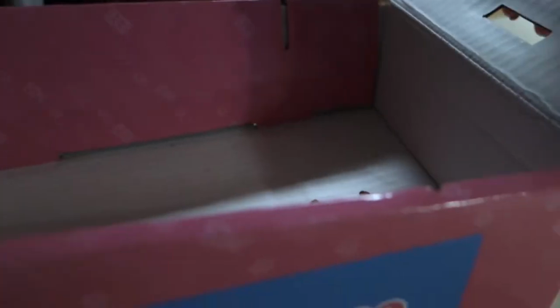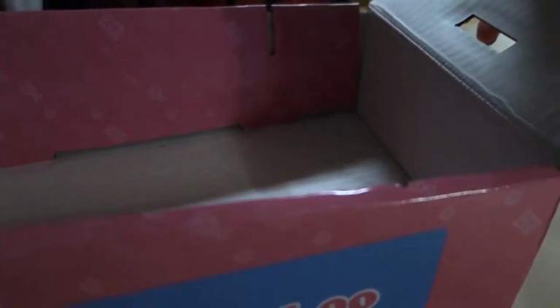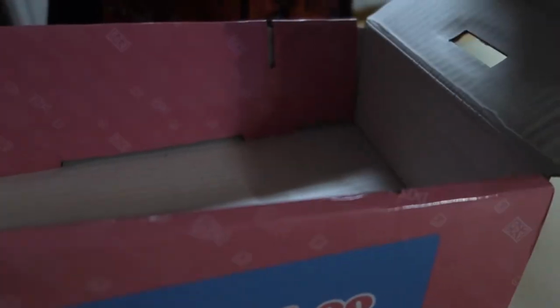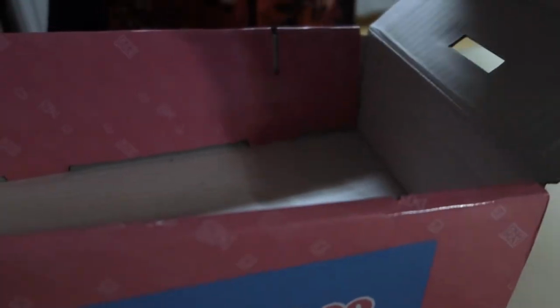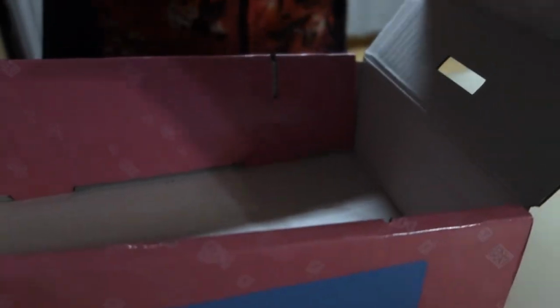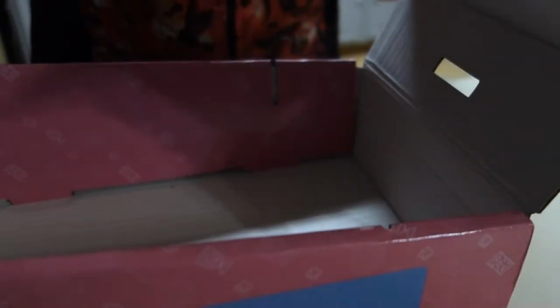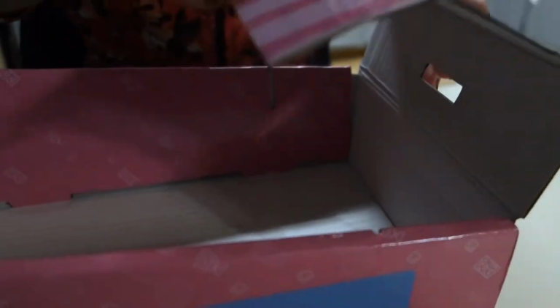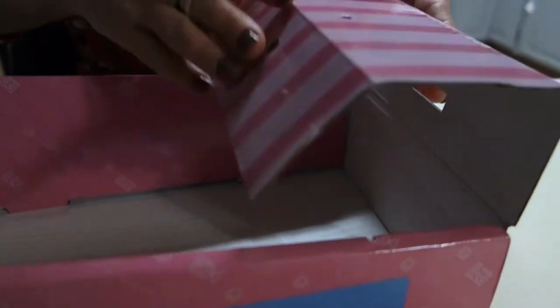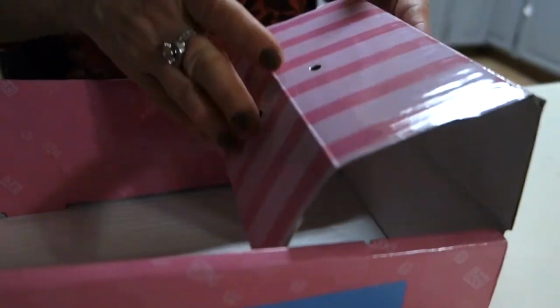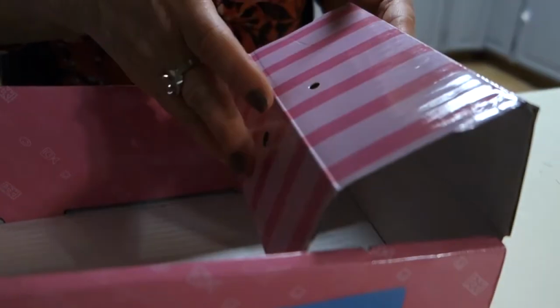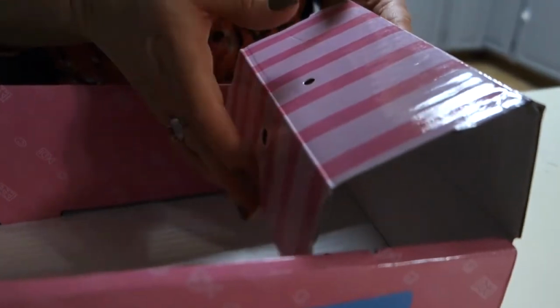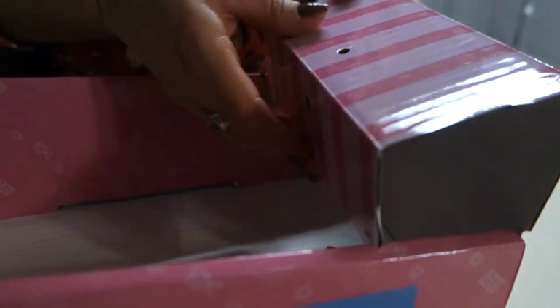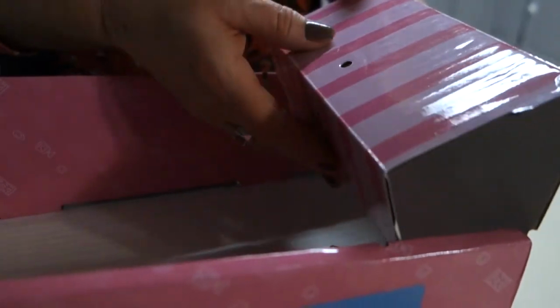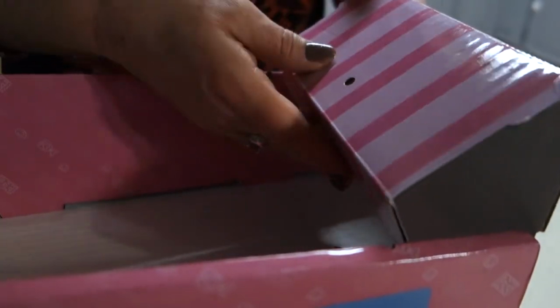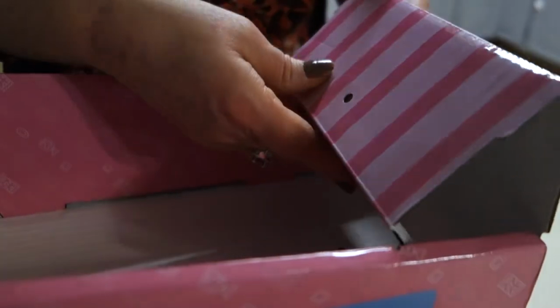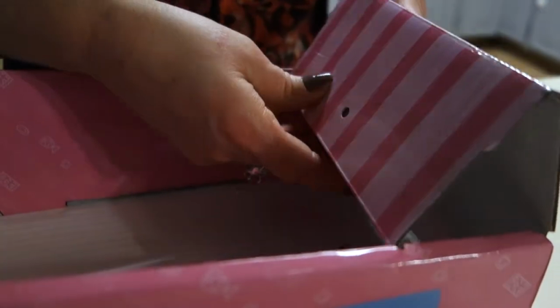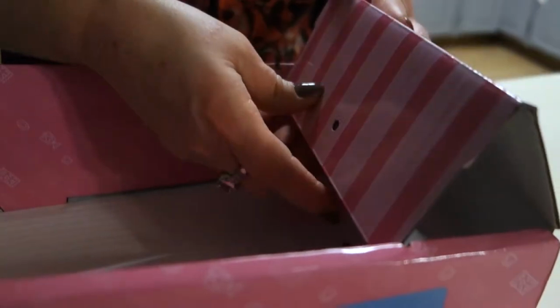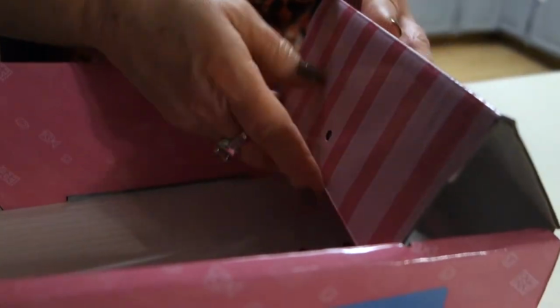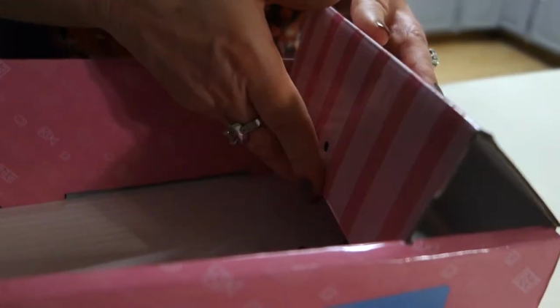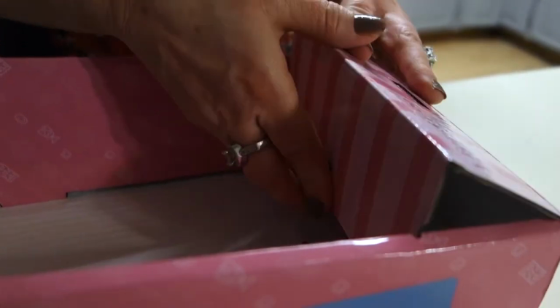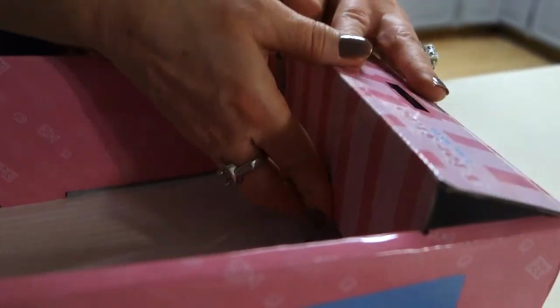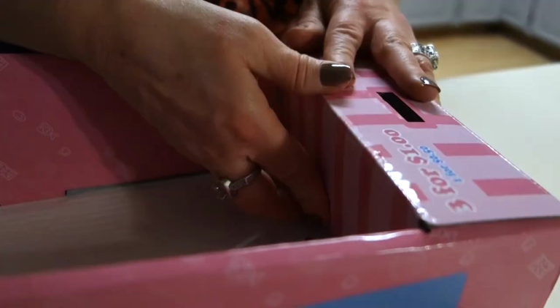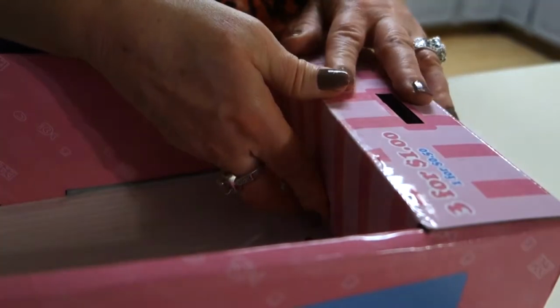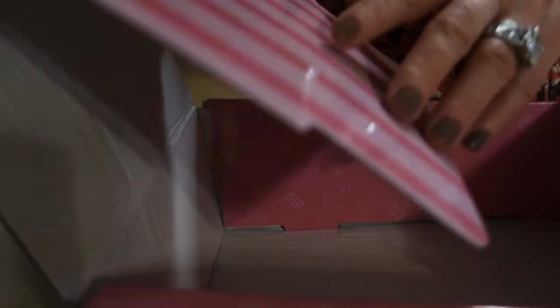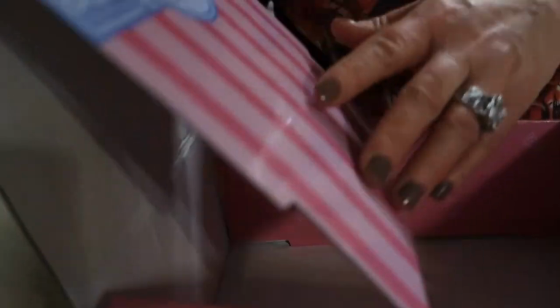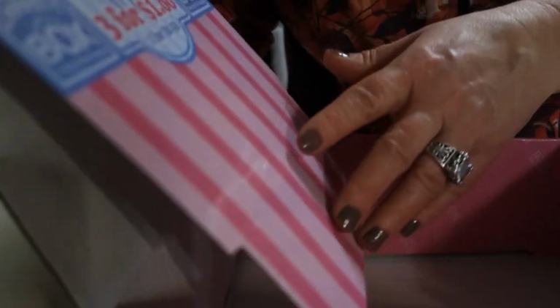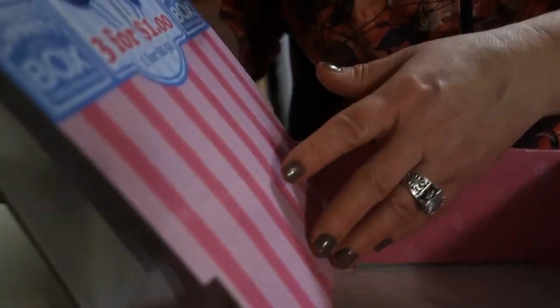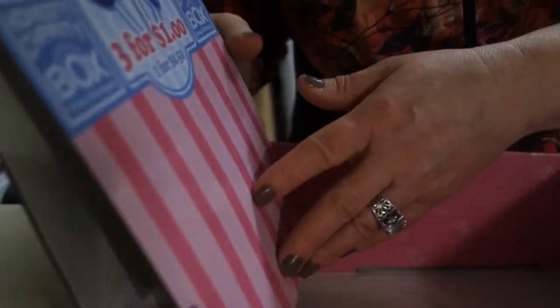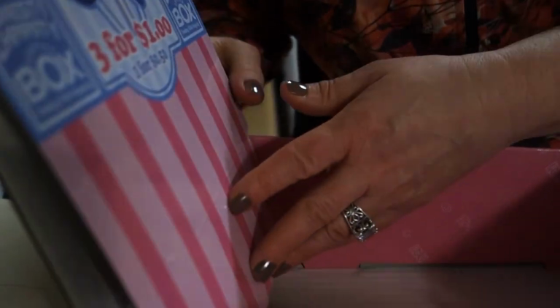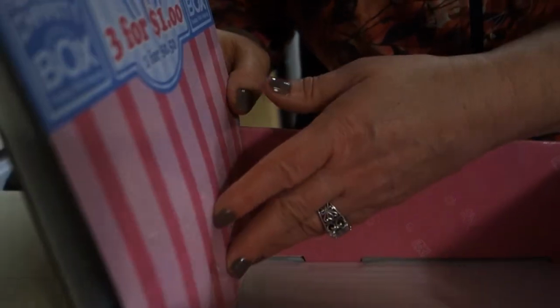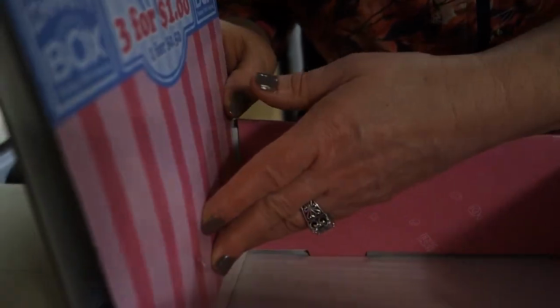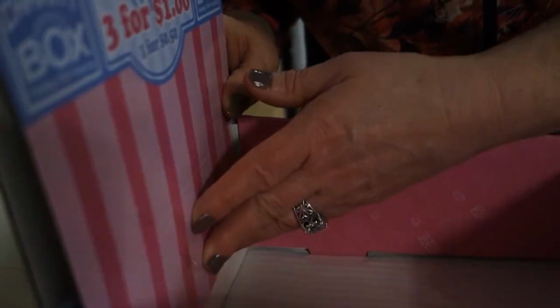Once you do that, you can fold the coin box into position and then fold the backboard of the box into place.